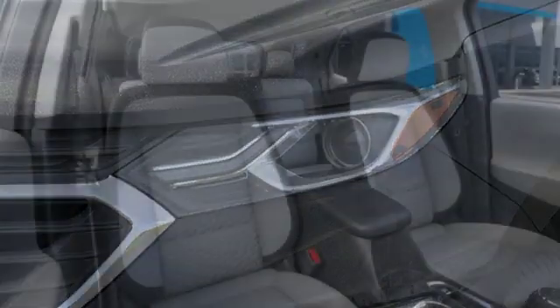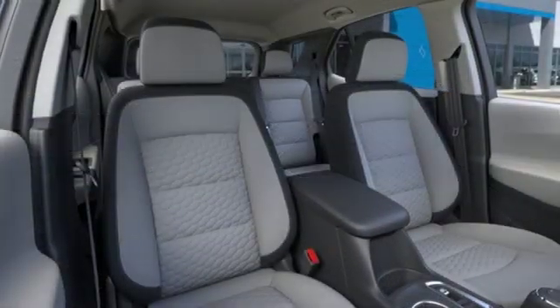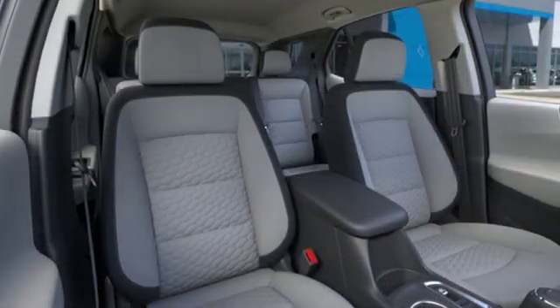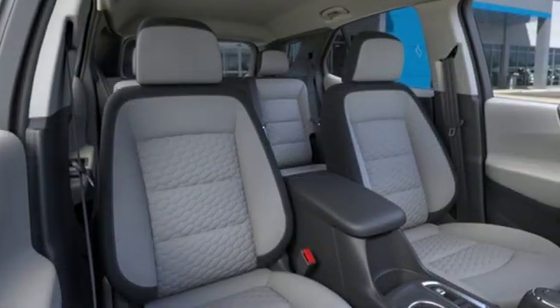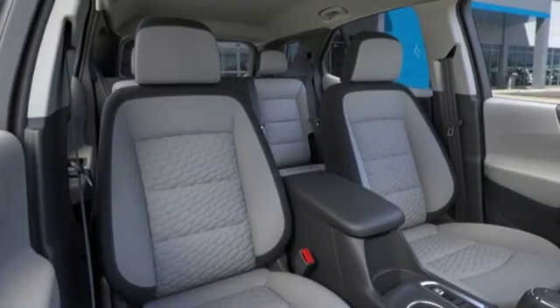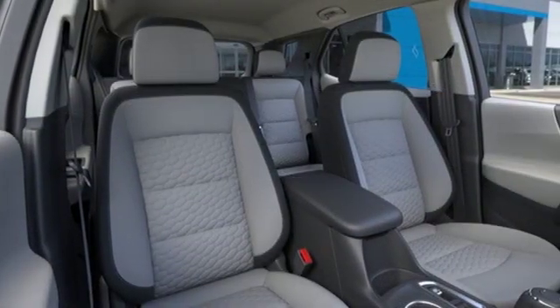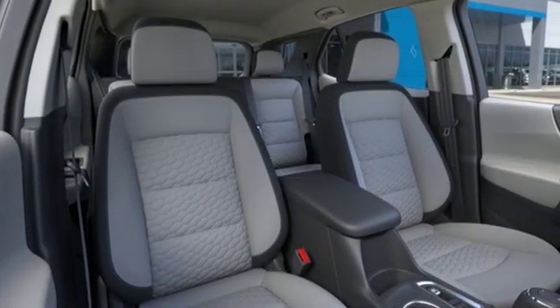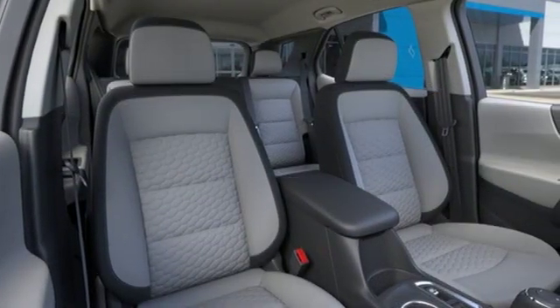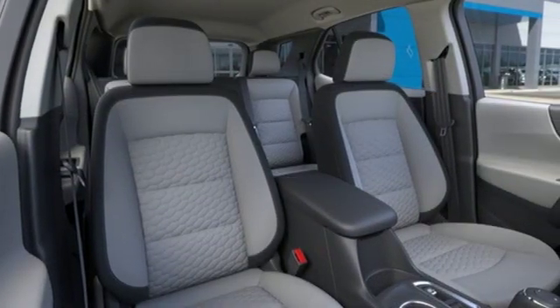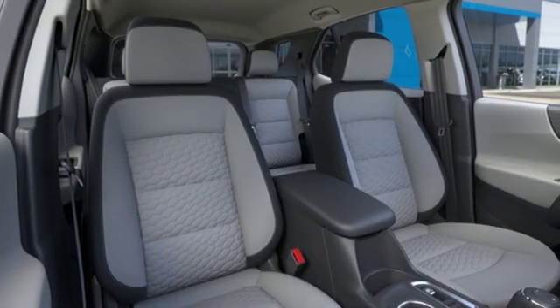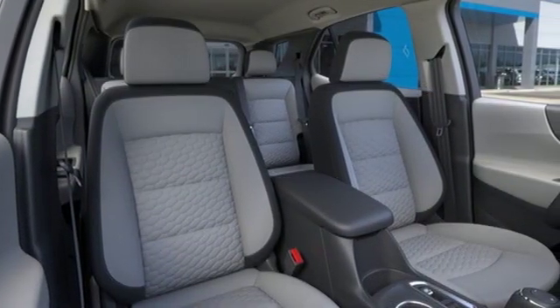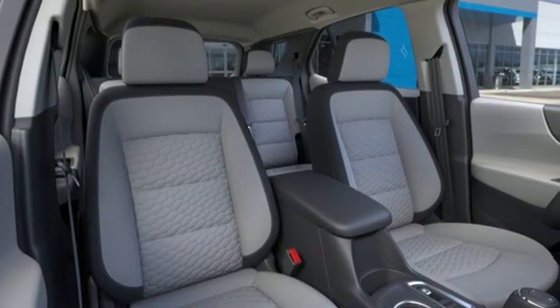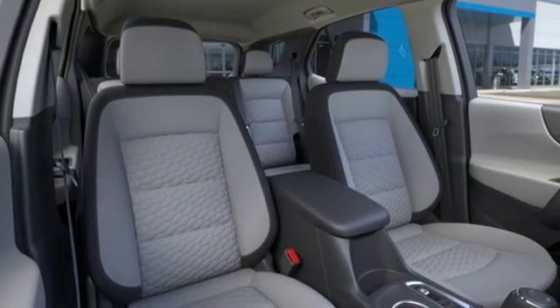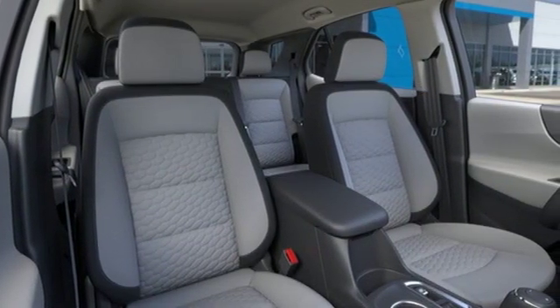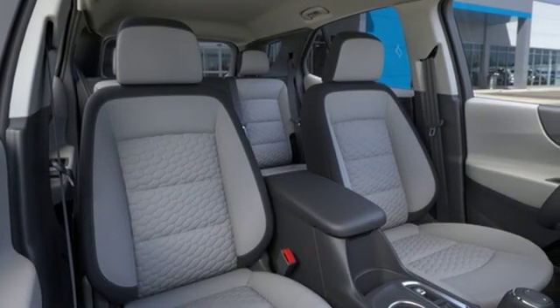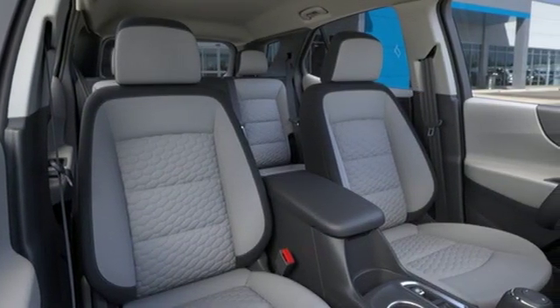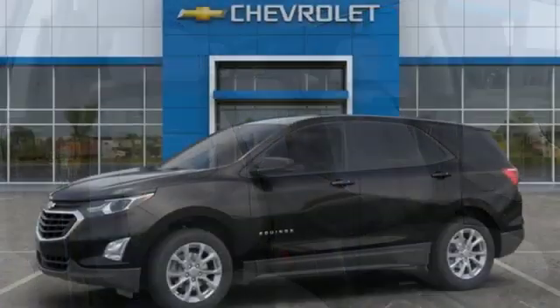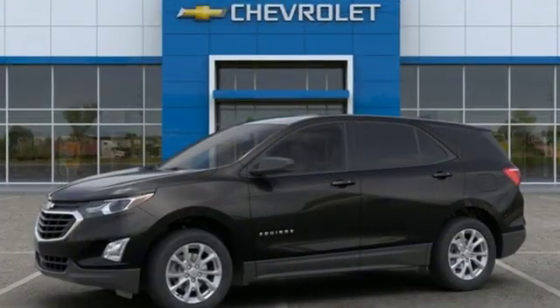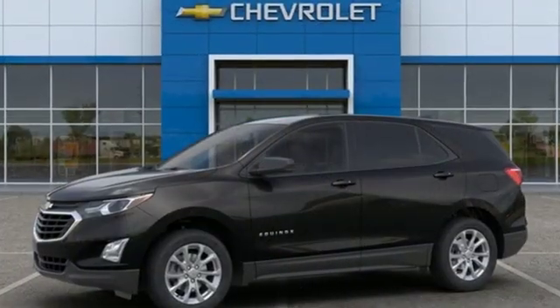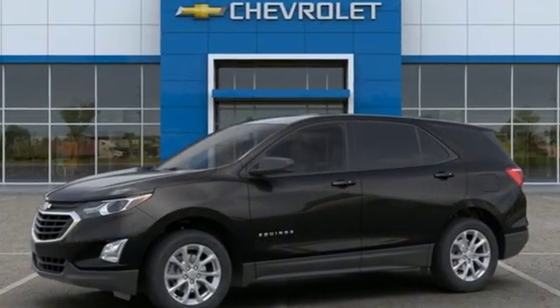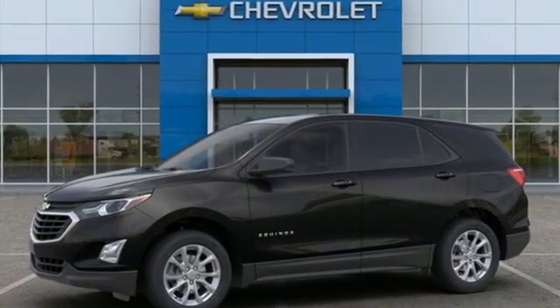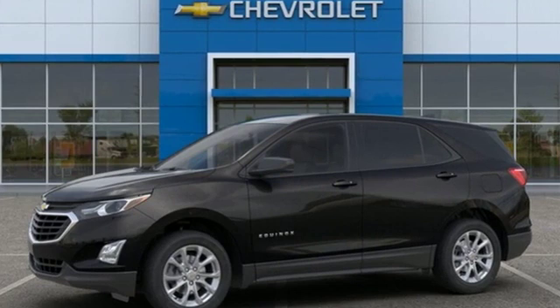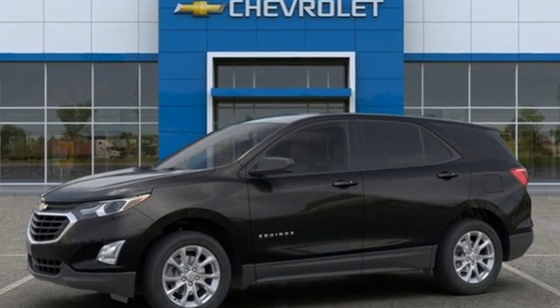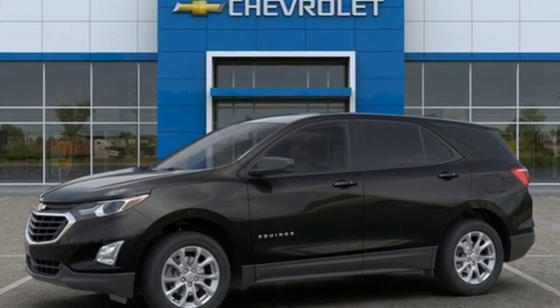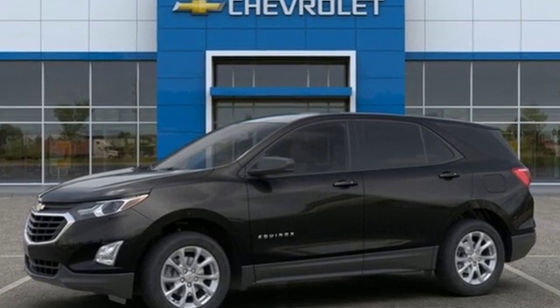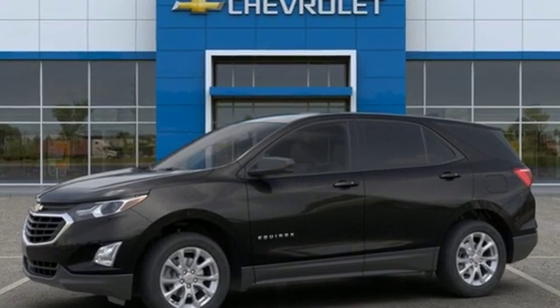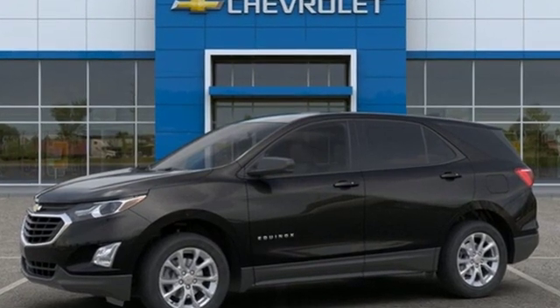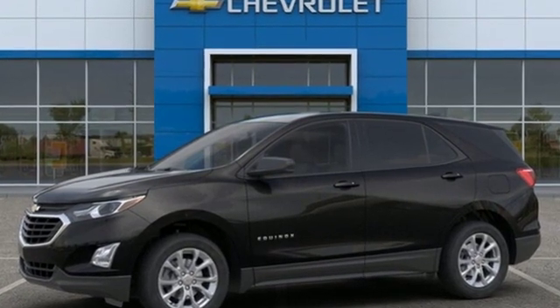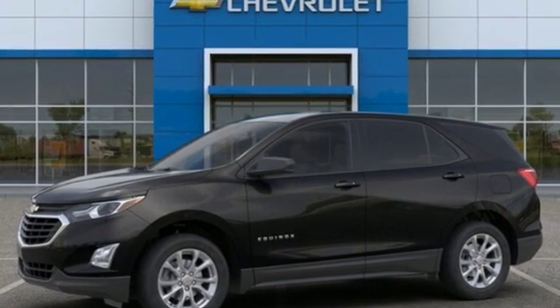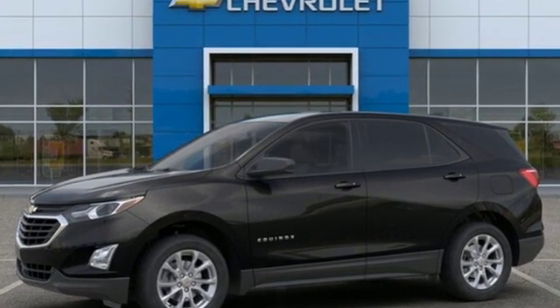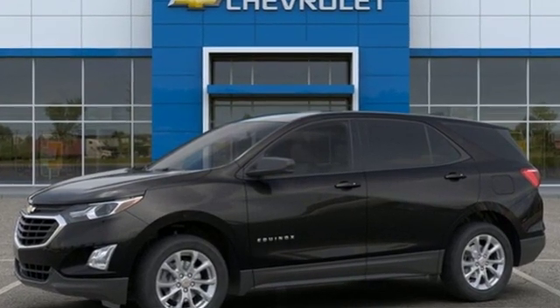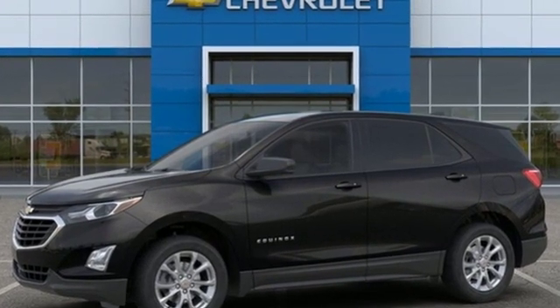Performance, value, durability — Chevy. Someone's going to drive this fantastic vehicle off the lot. Should be you. Test drive it today.